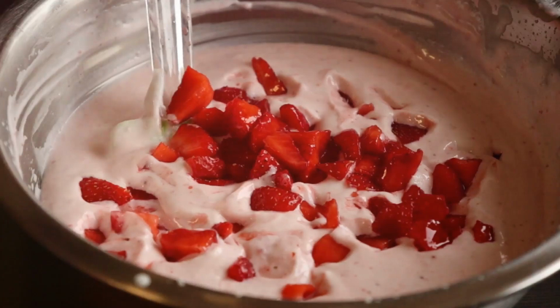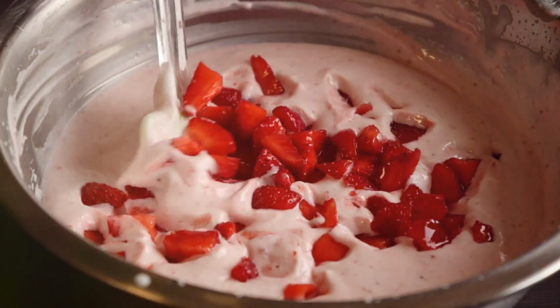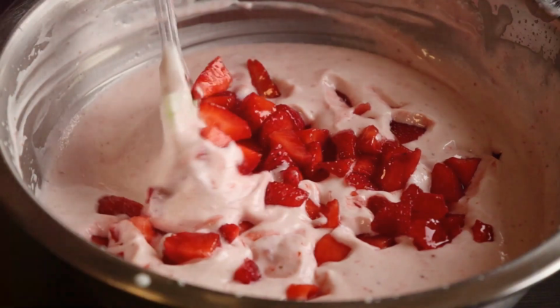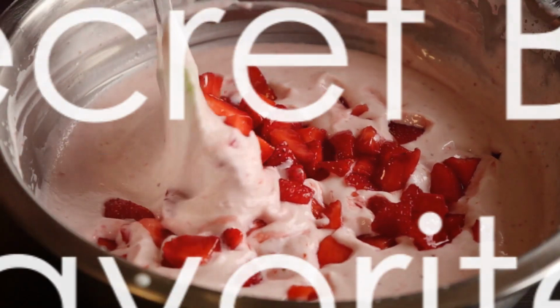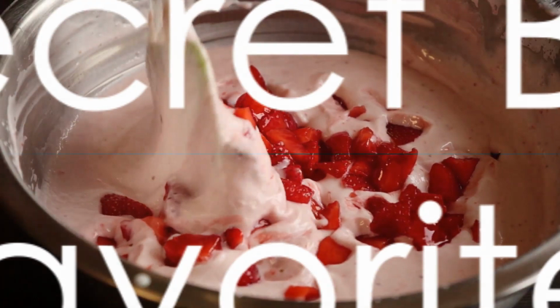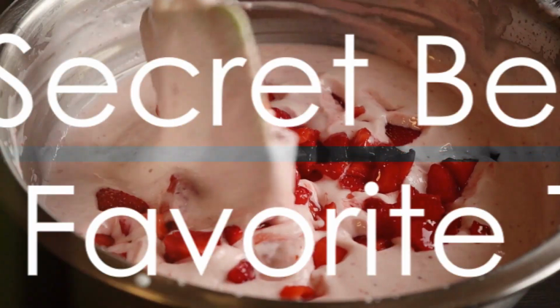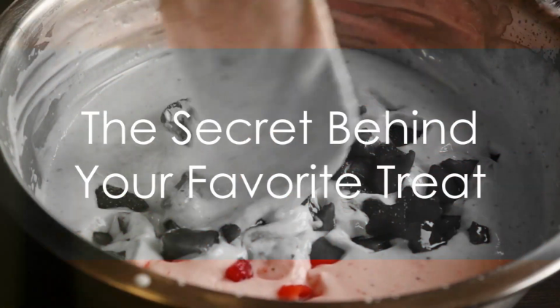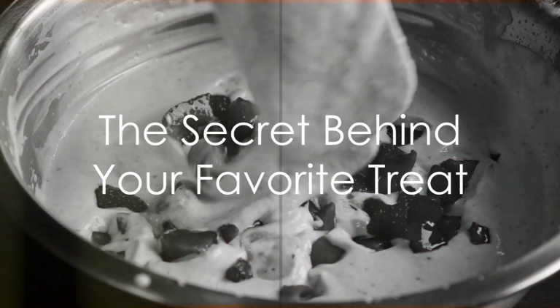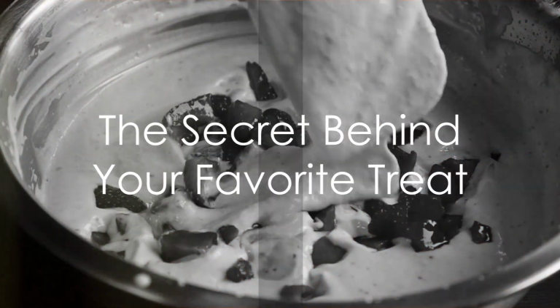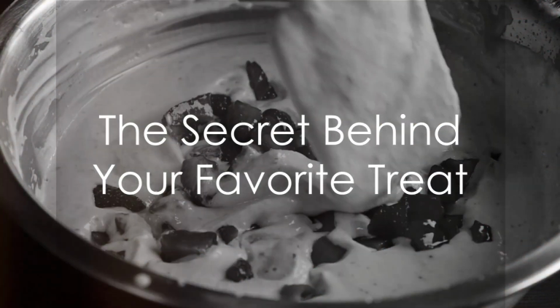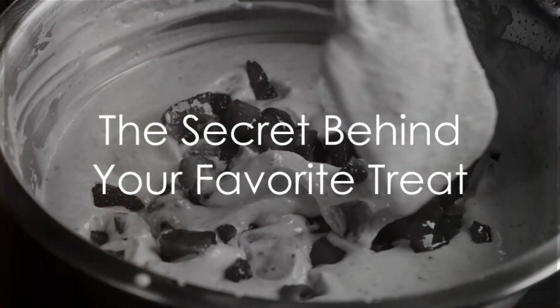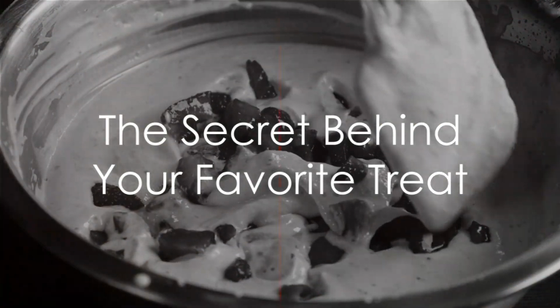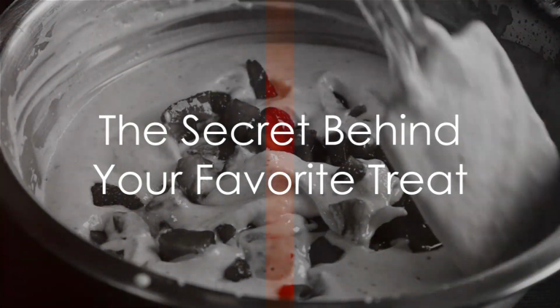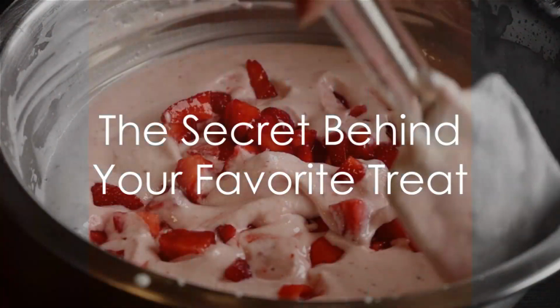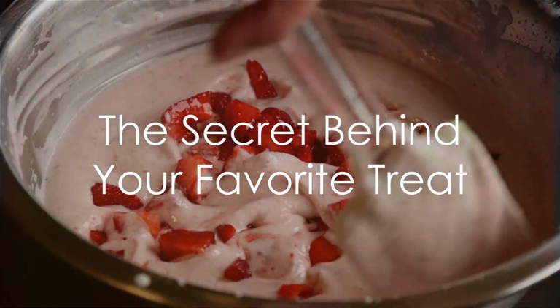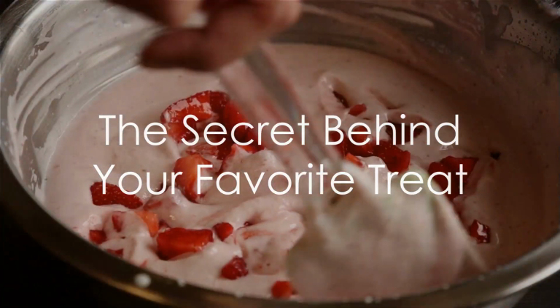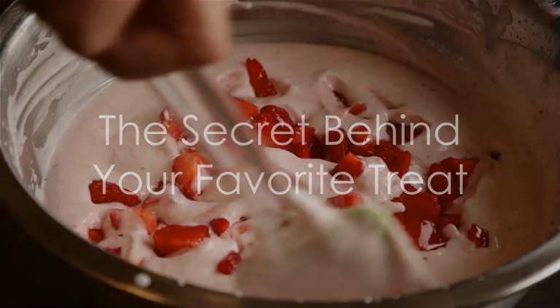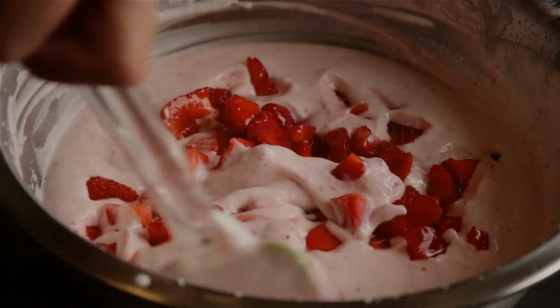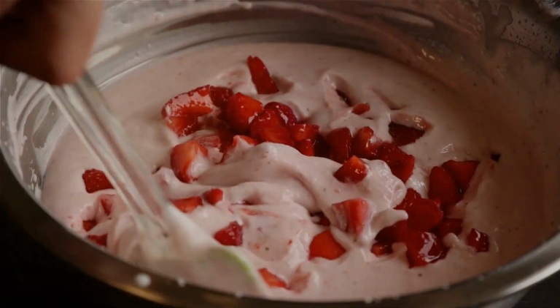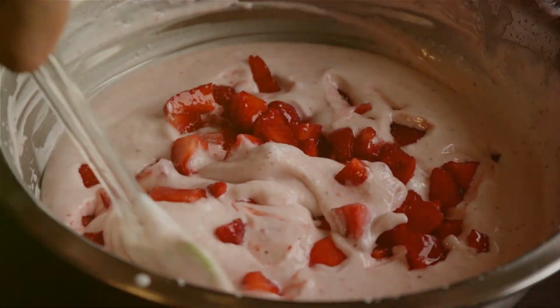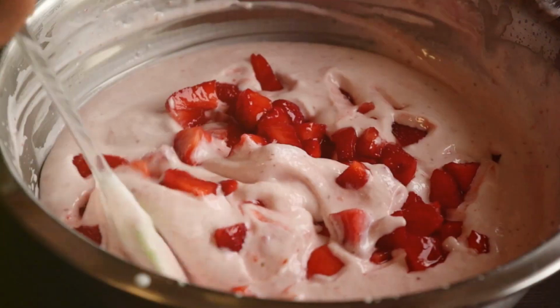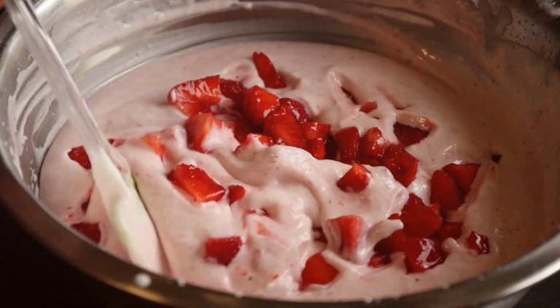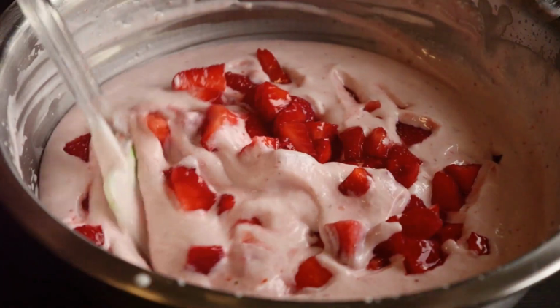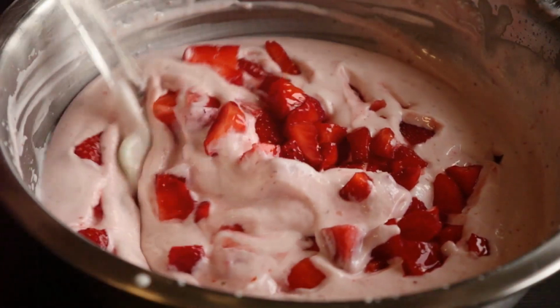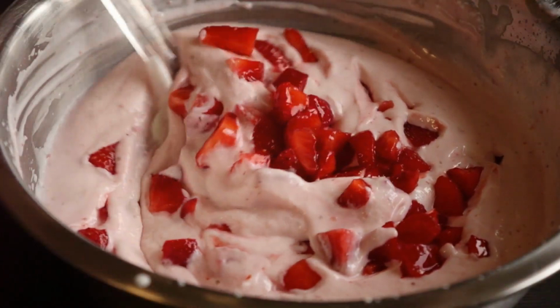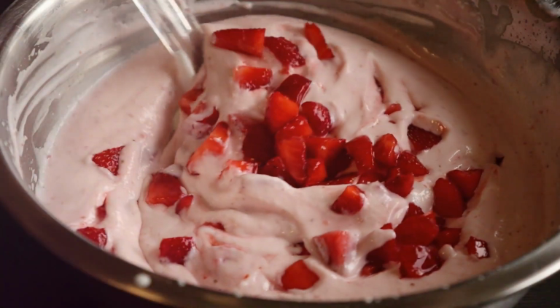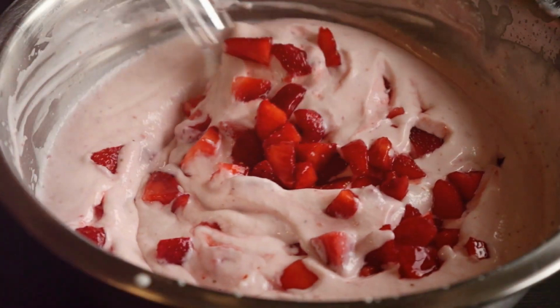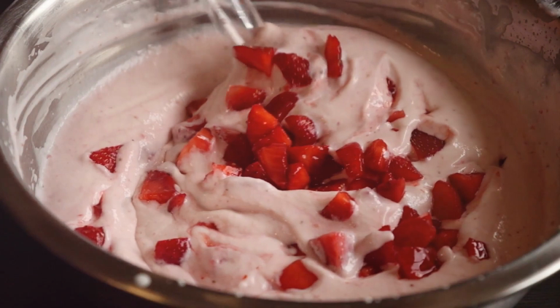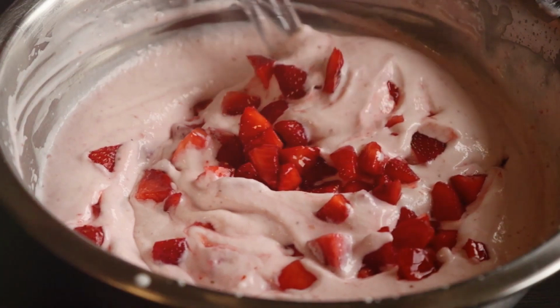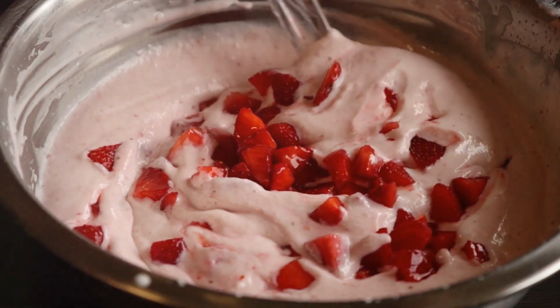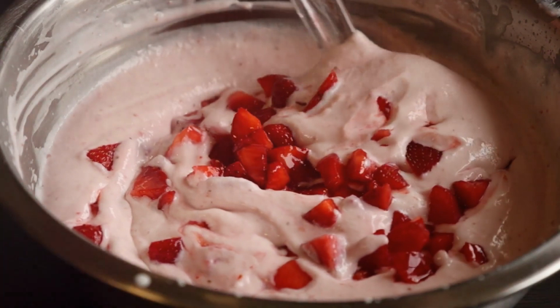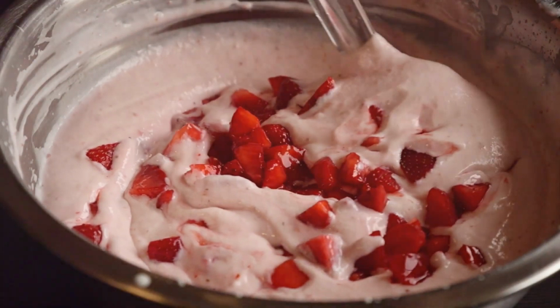Welcome to Tutorio. Subscribe, like and hit the bell icon to never miss another one of our amazing videos.